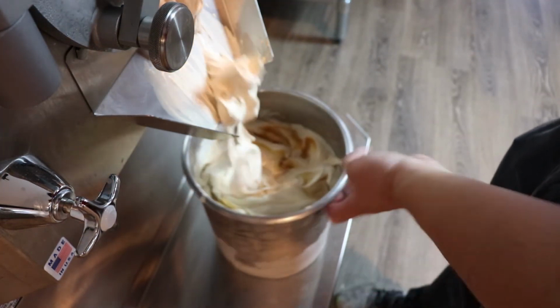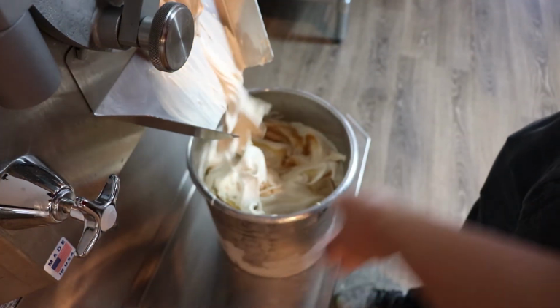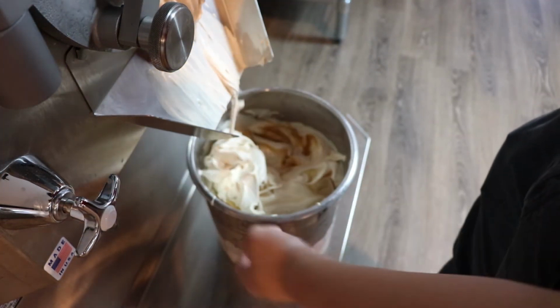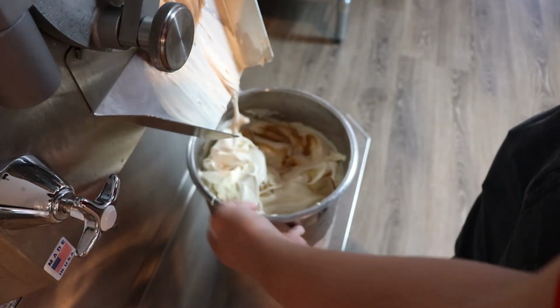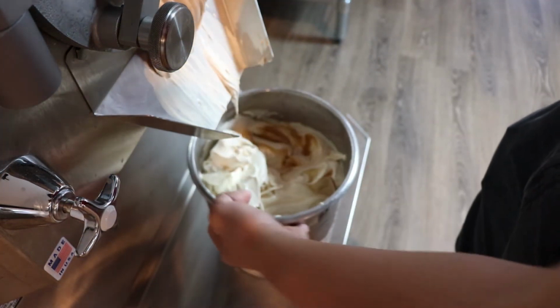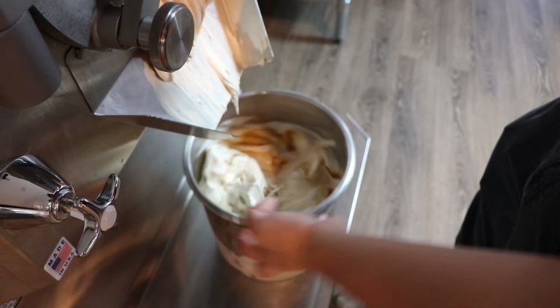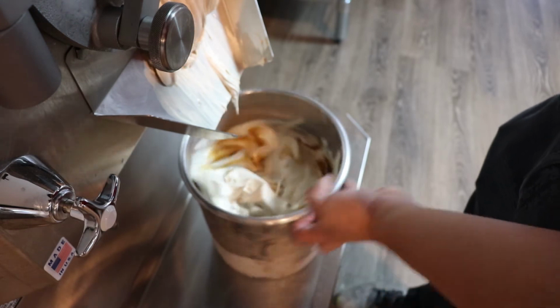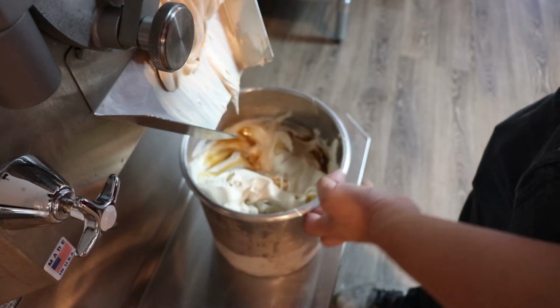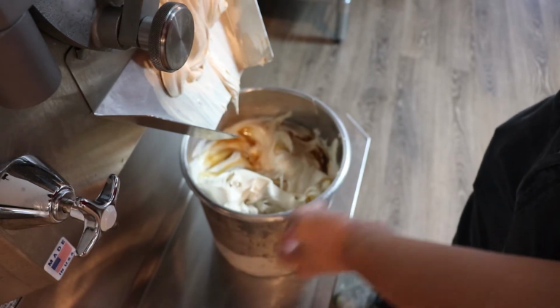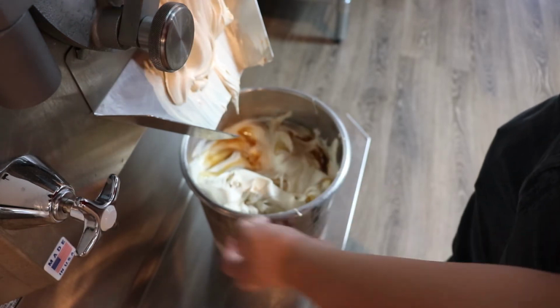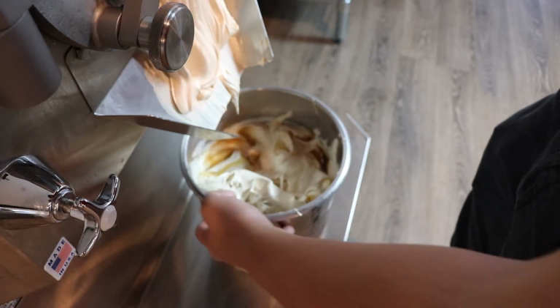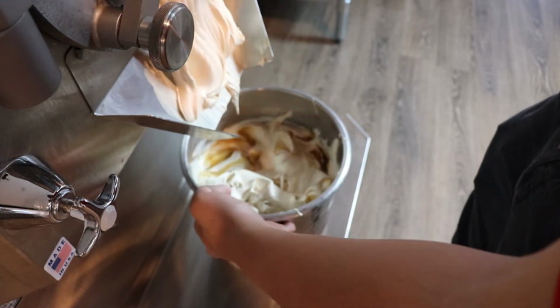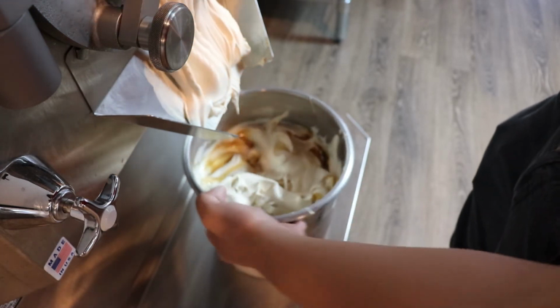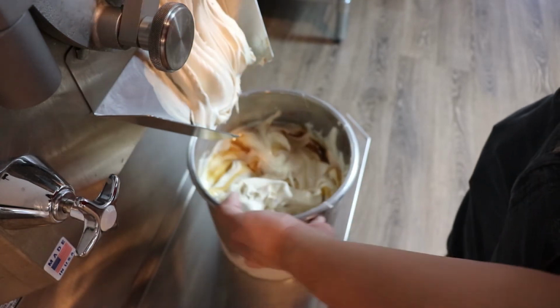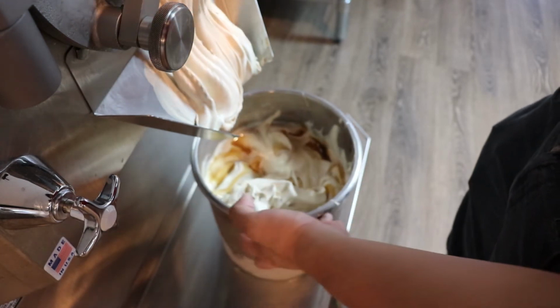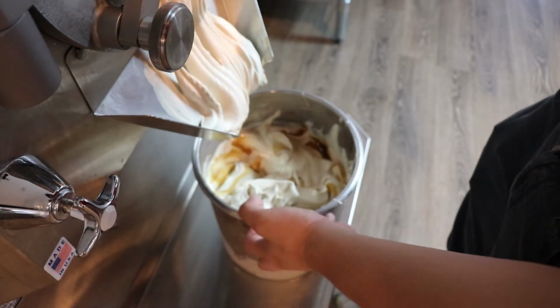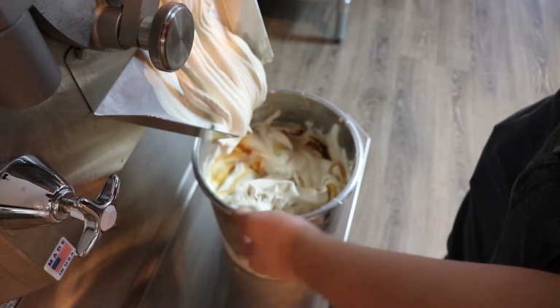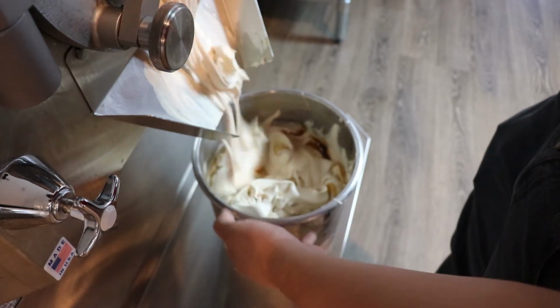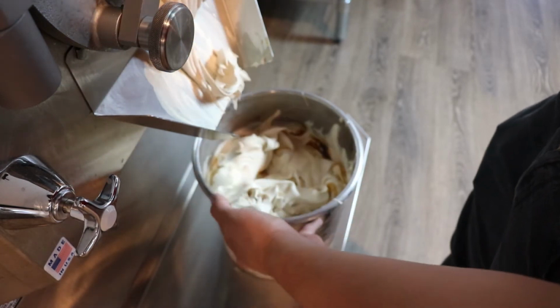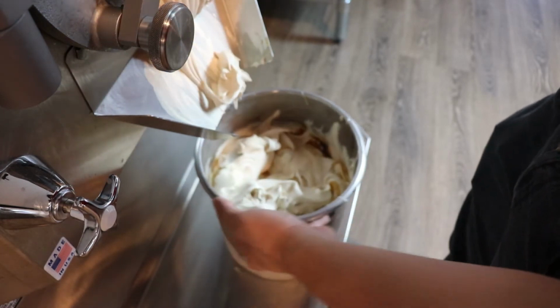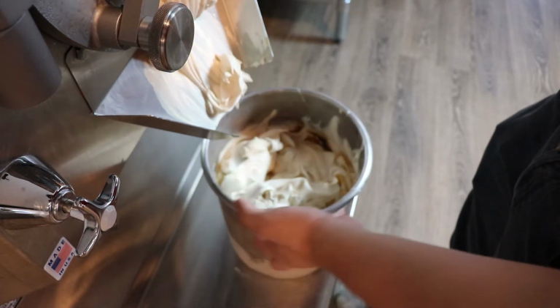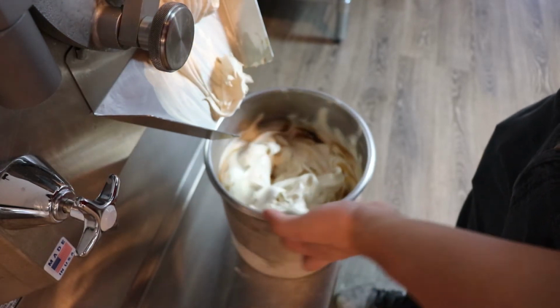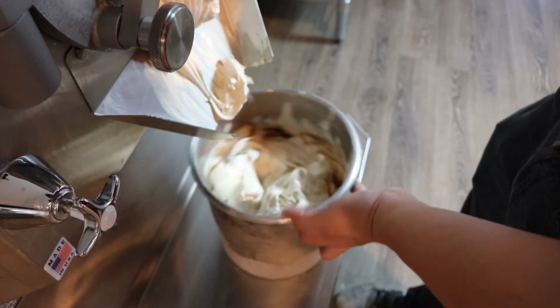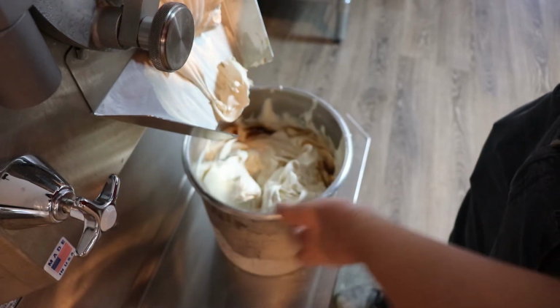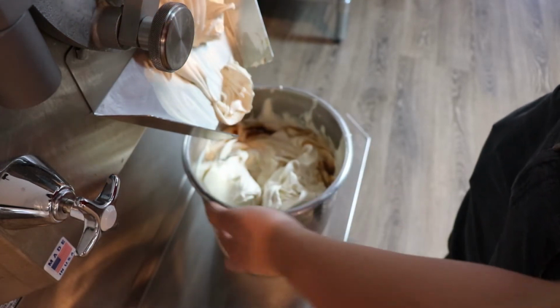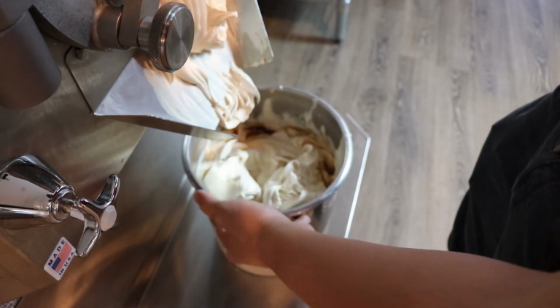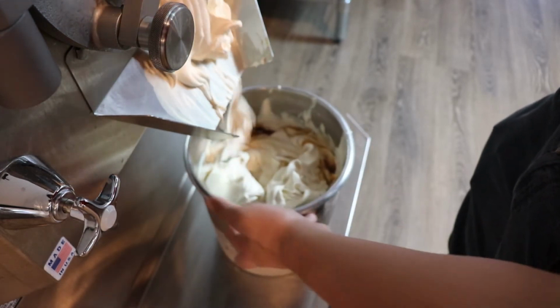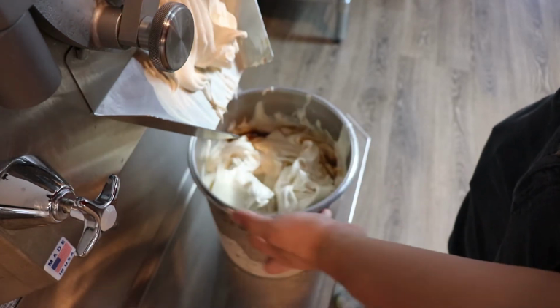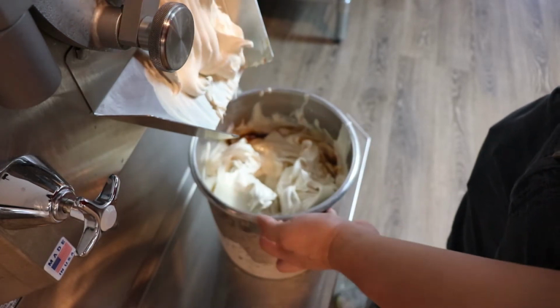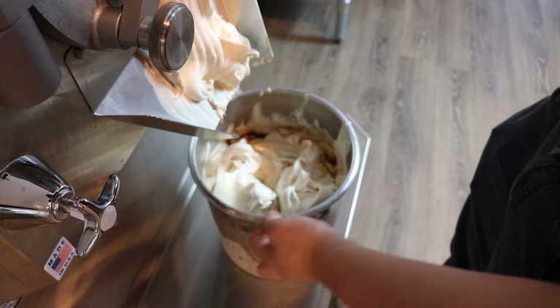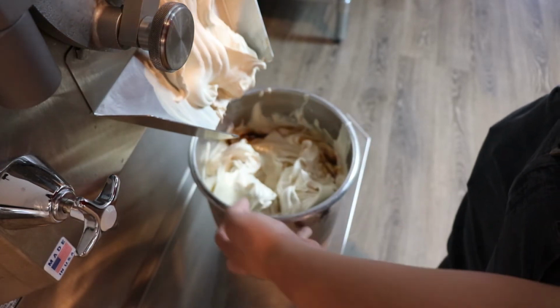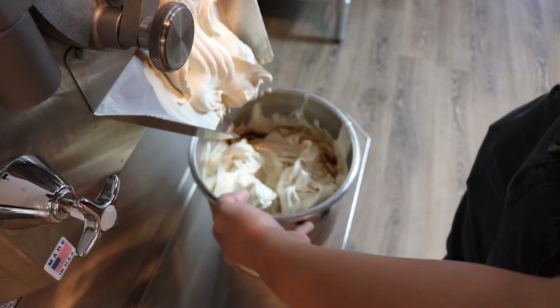Very simple flavor to make folks, but it tastes actually really, really good.